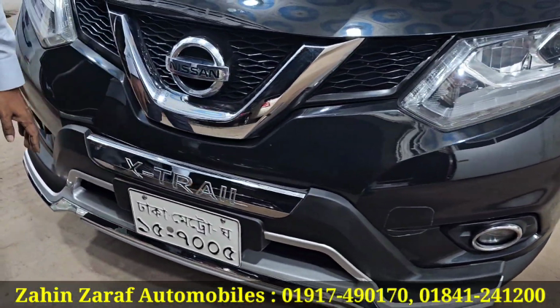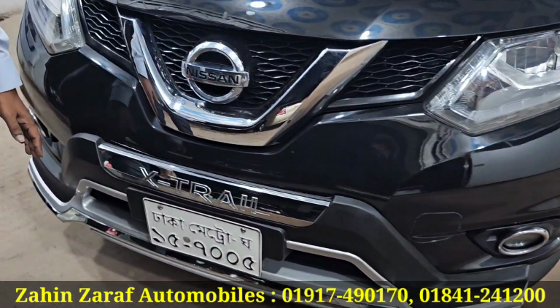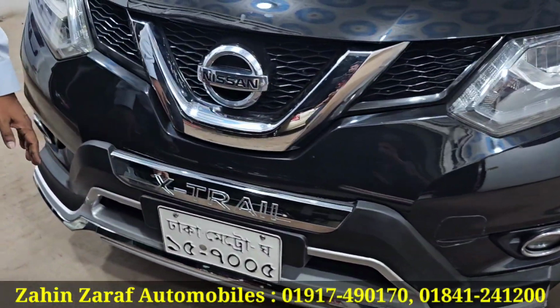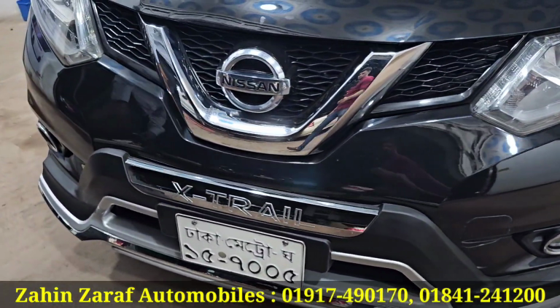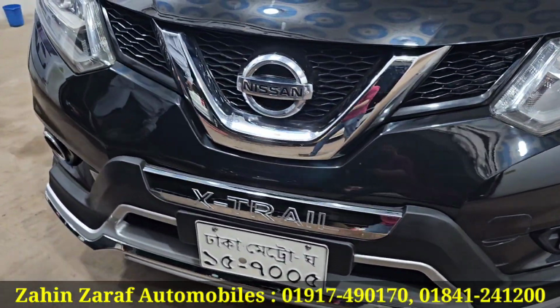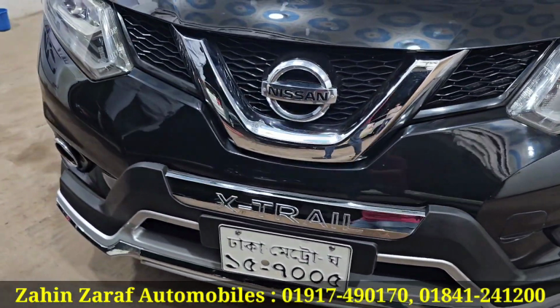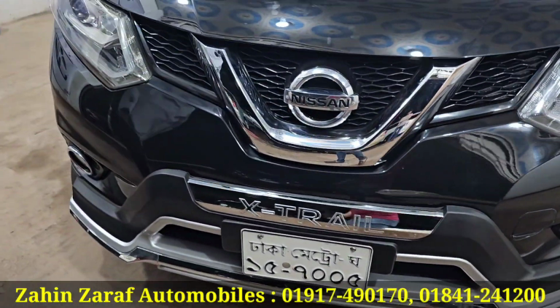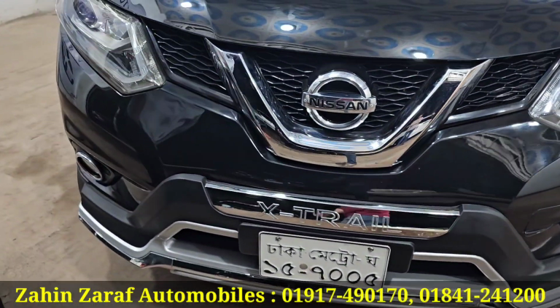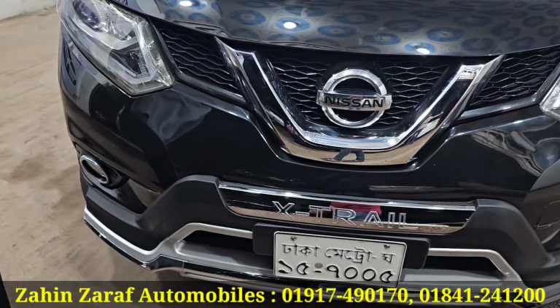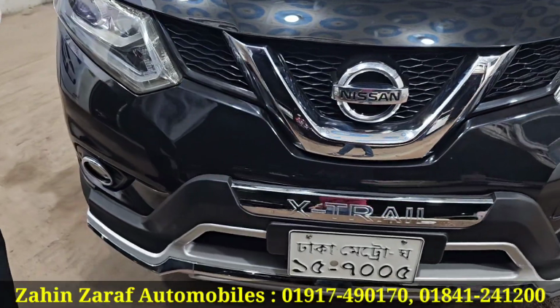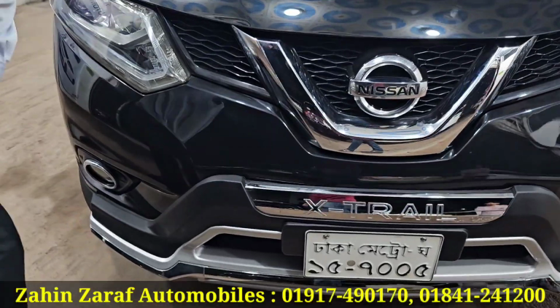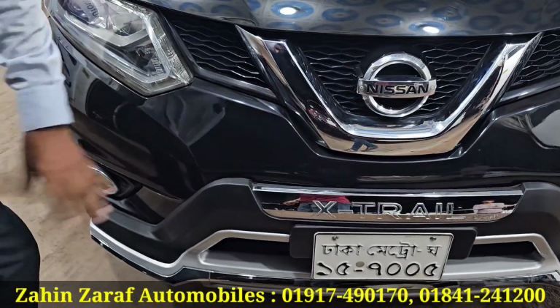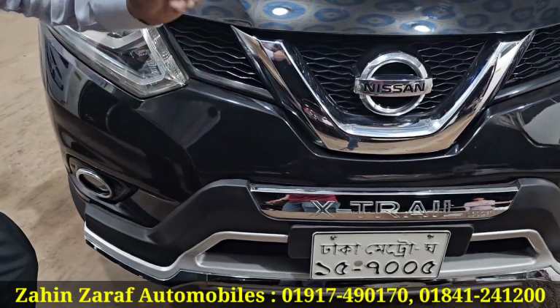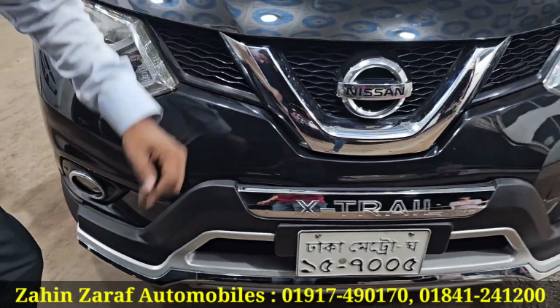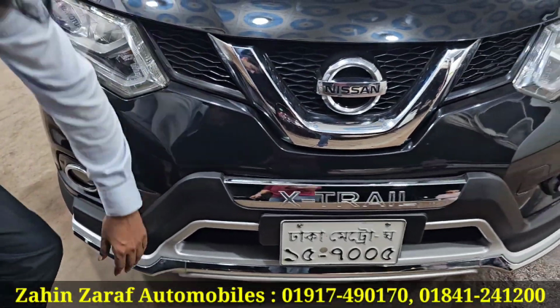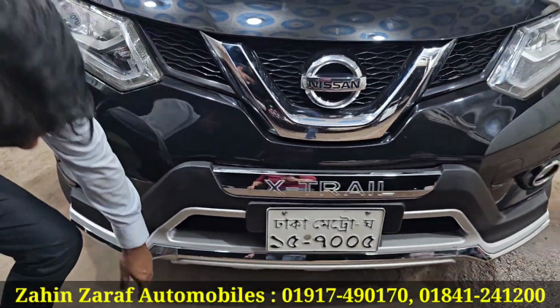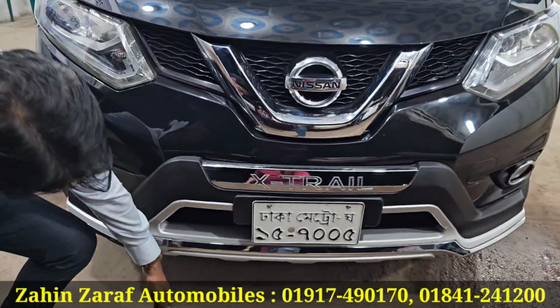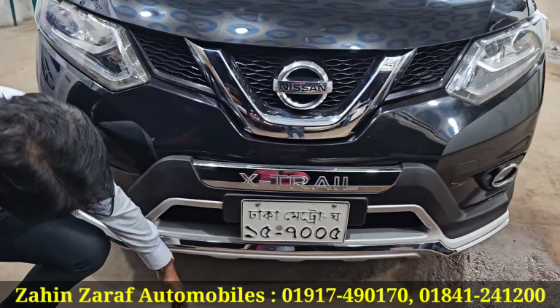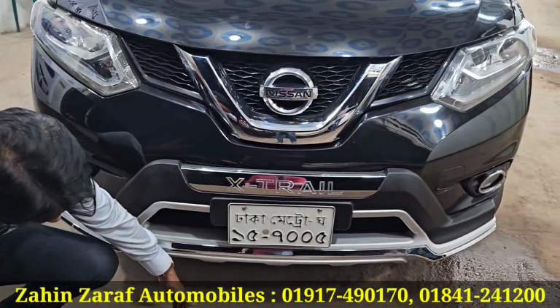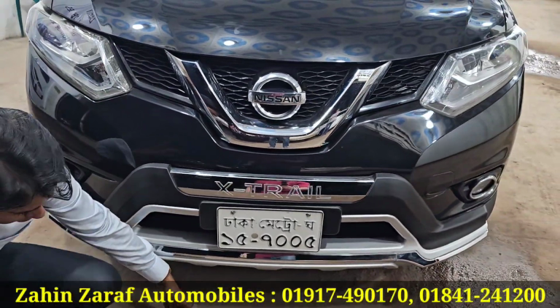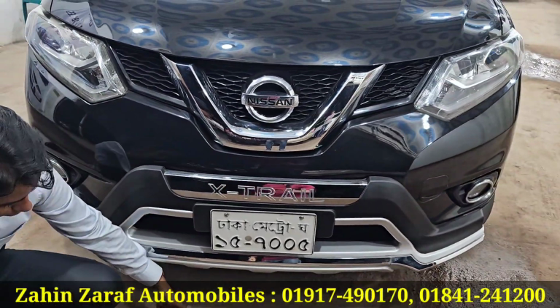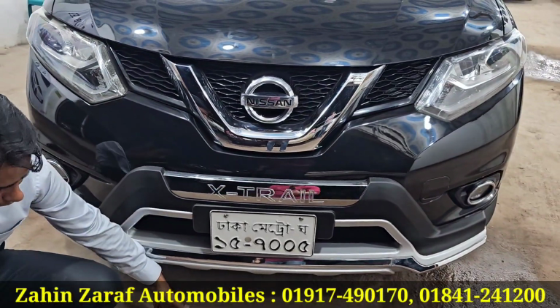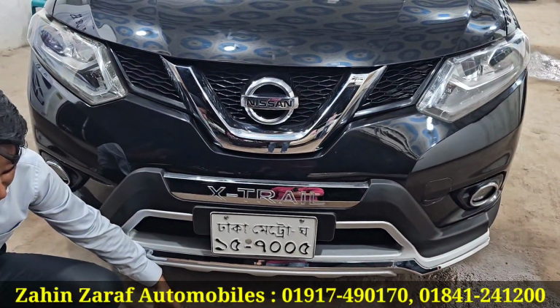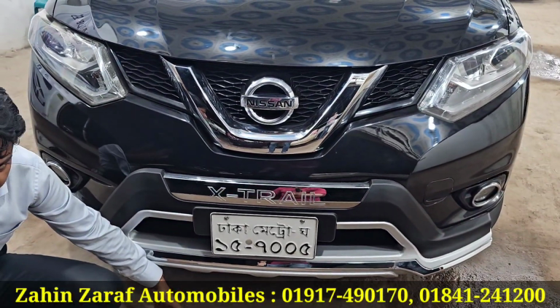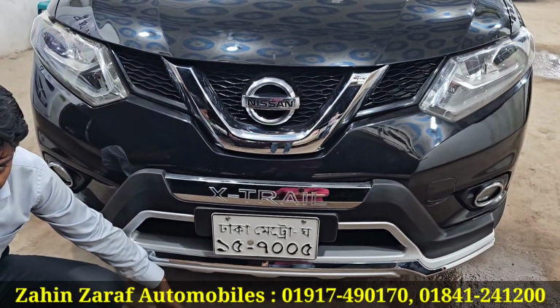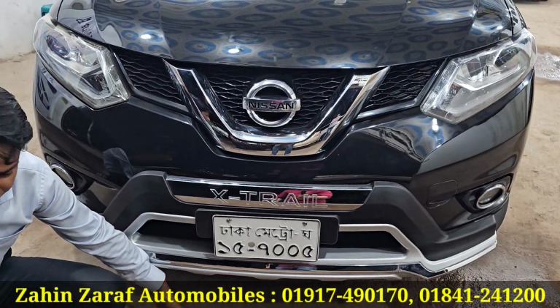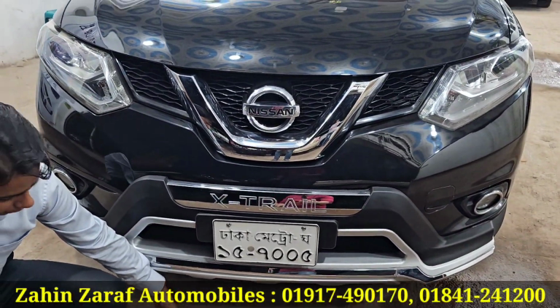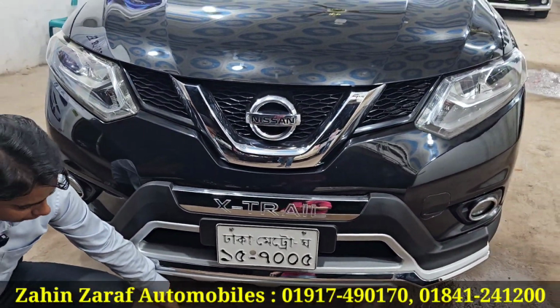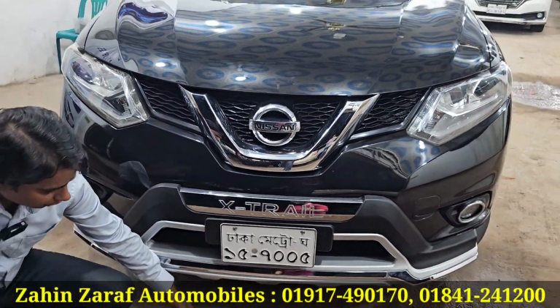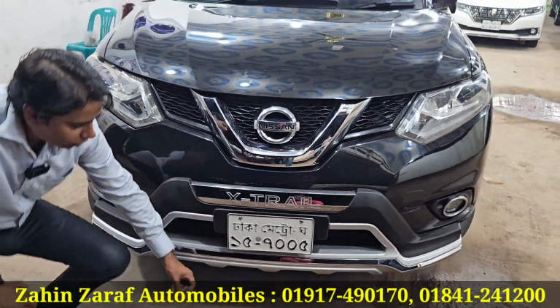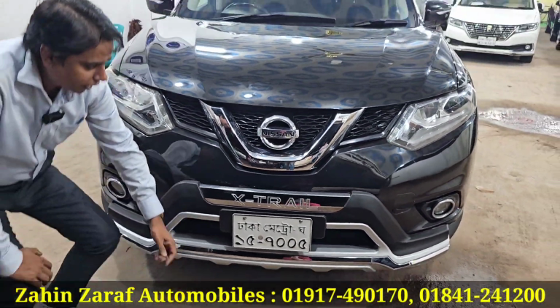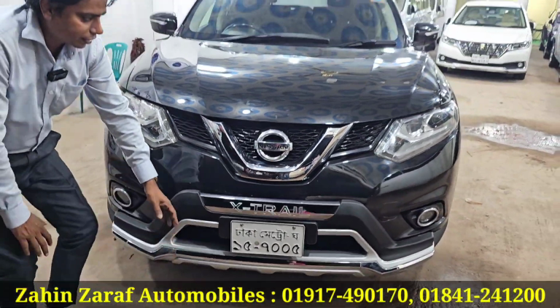This car is the same as an off-road vehicle. This car has the same ground clearance.